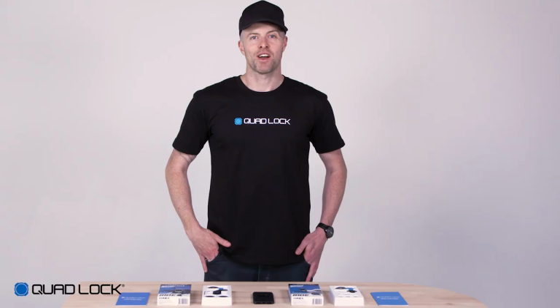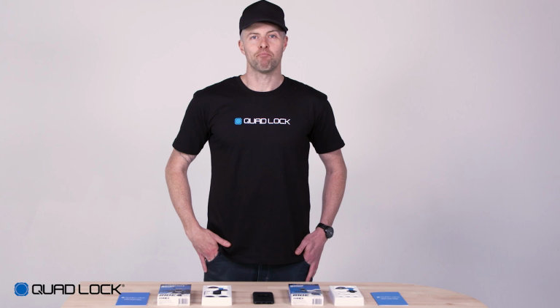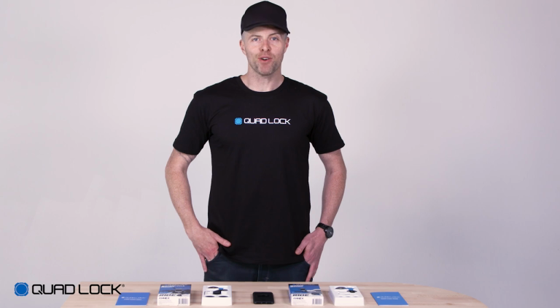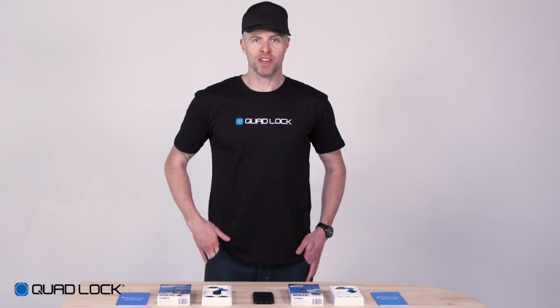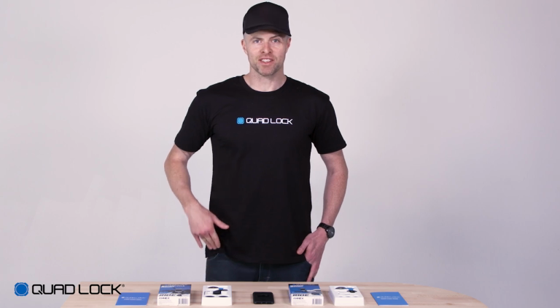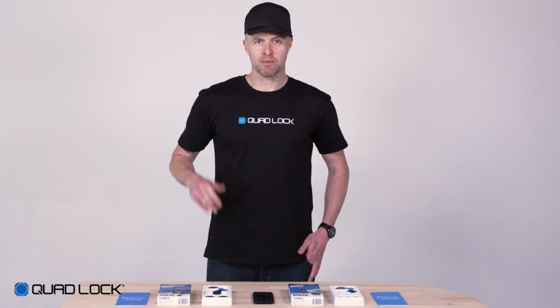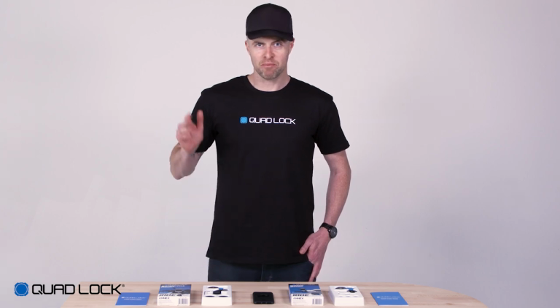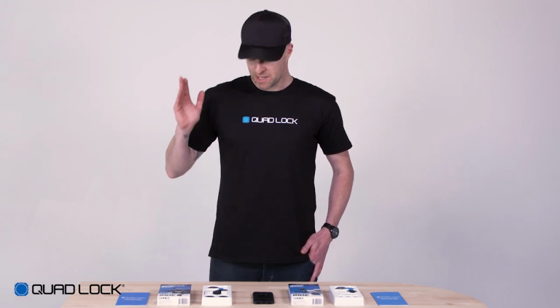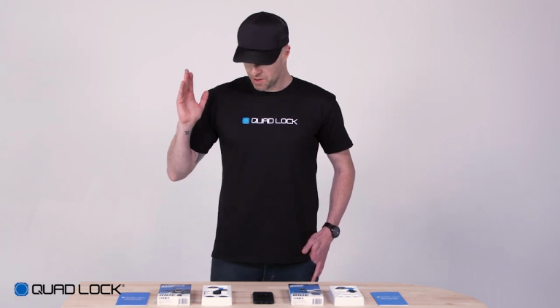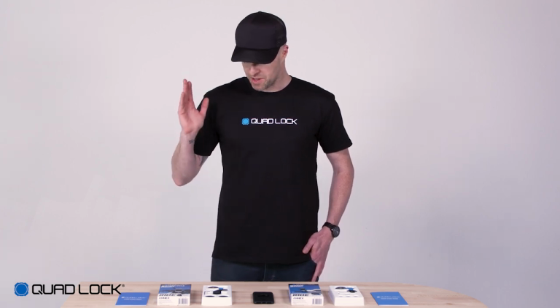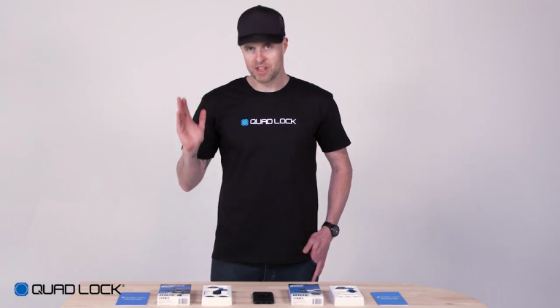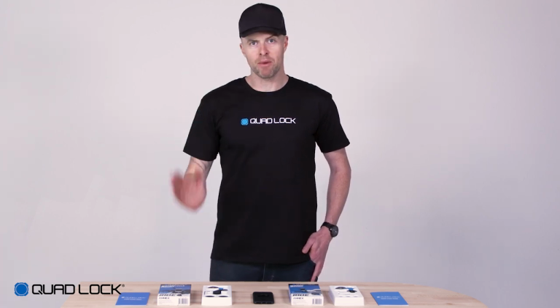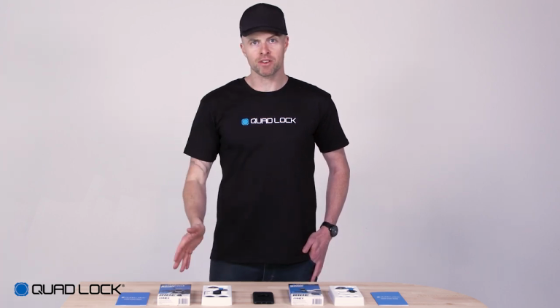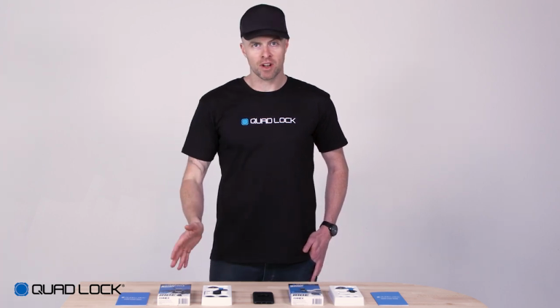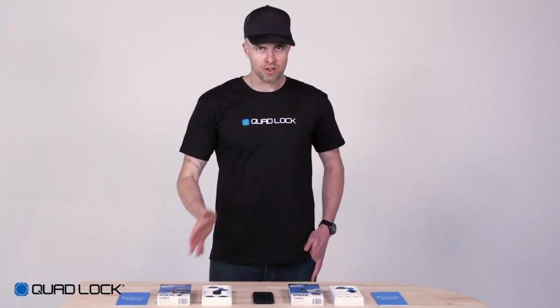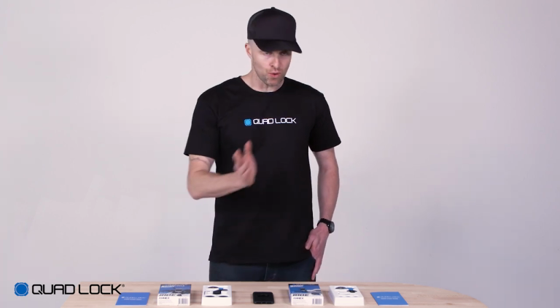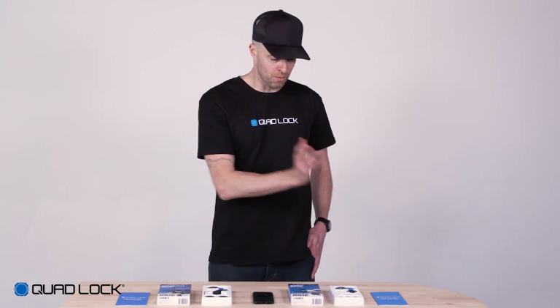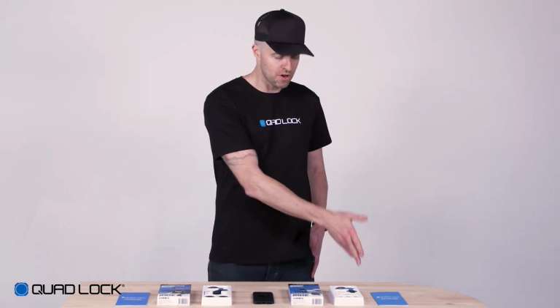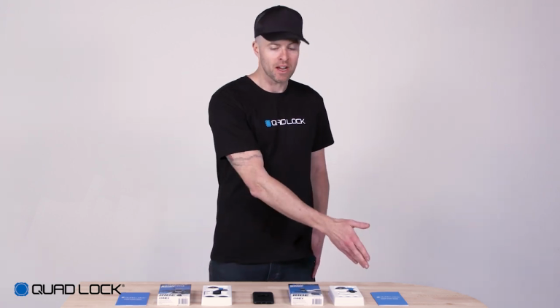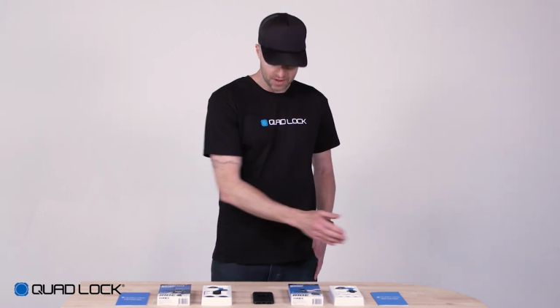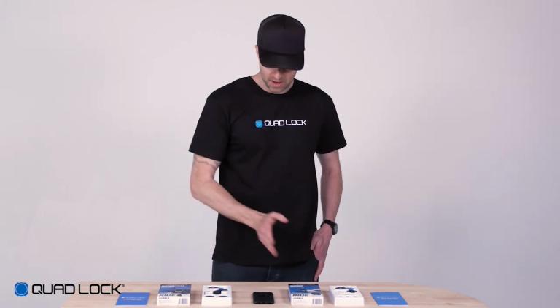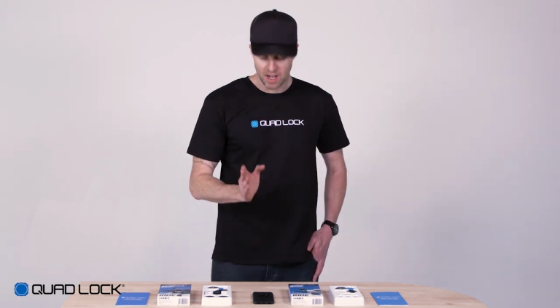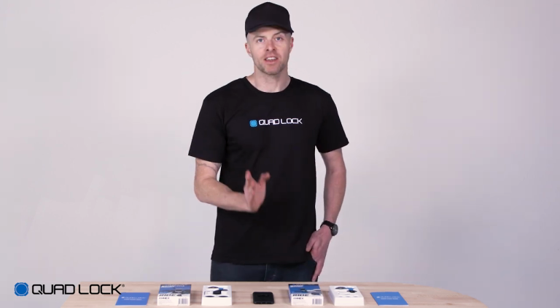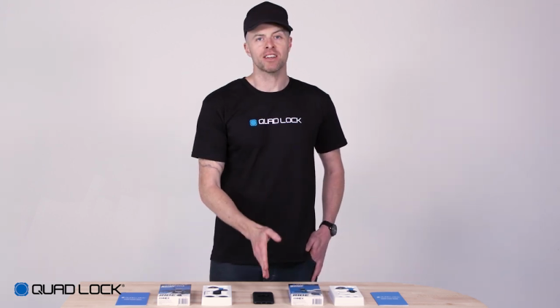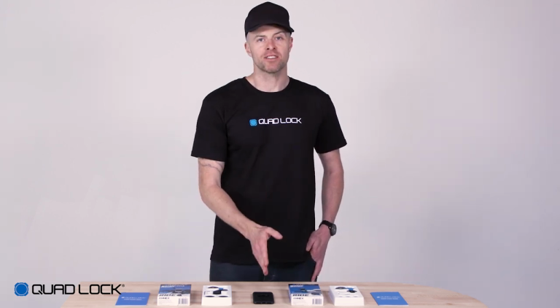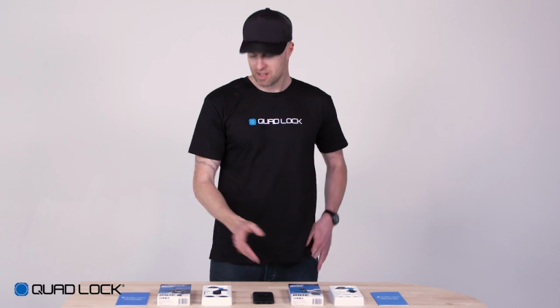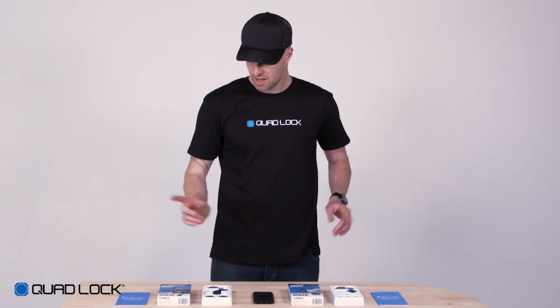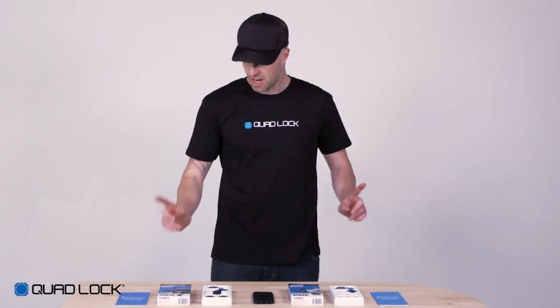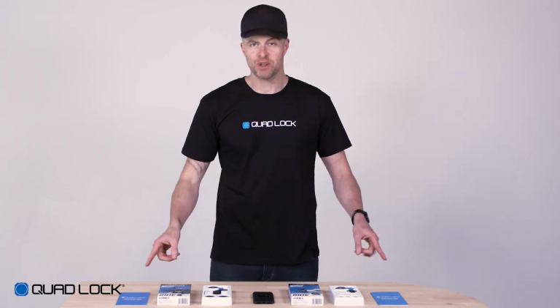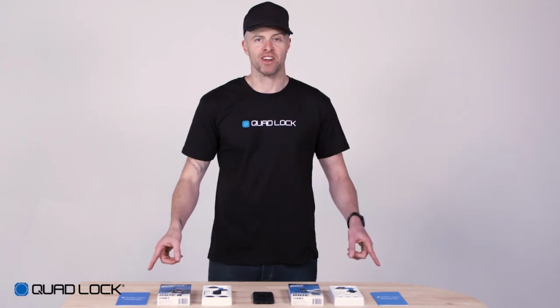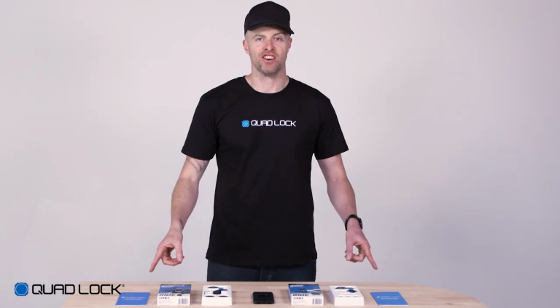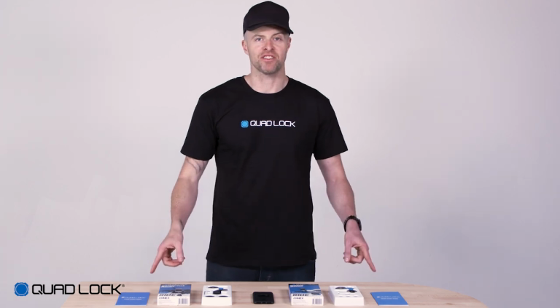Both kits come complete with either the motorcycle or mirror mount, a case and quick start guides.